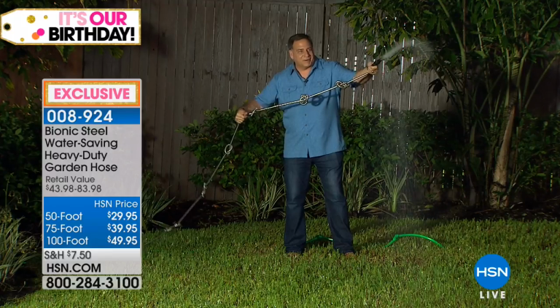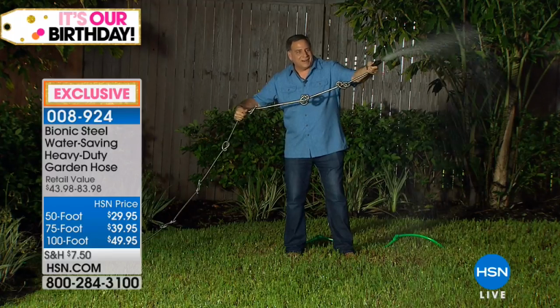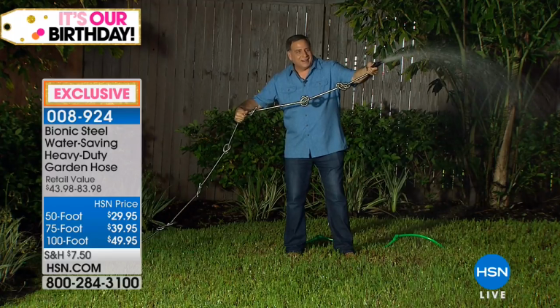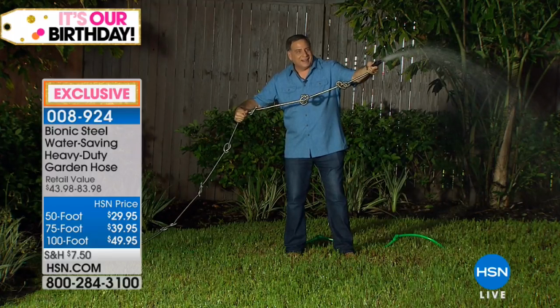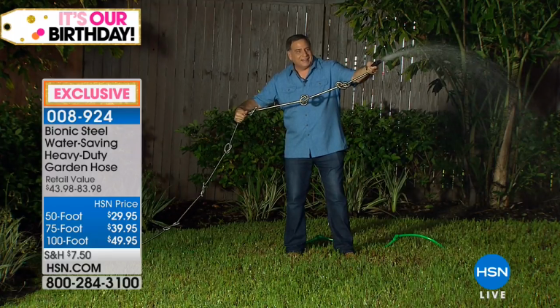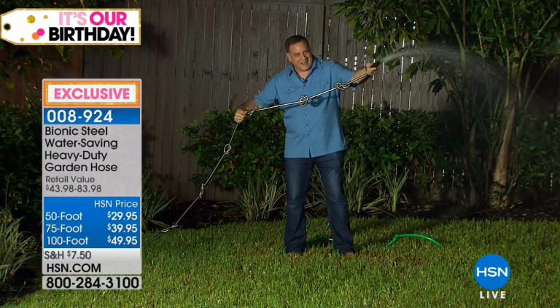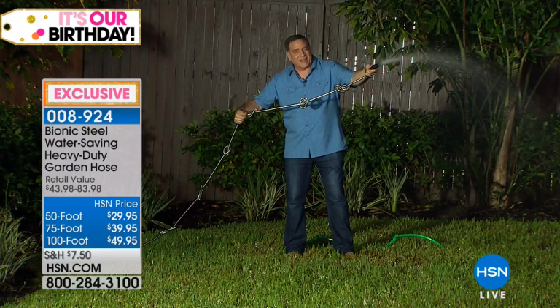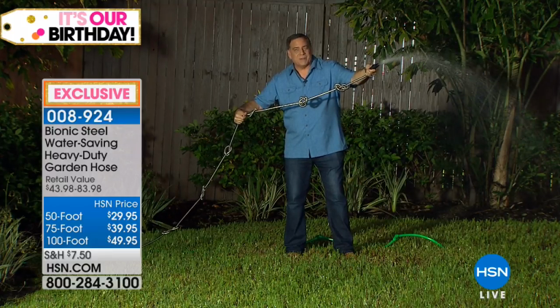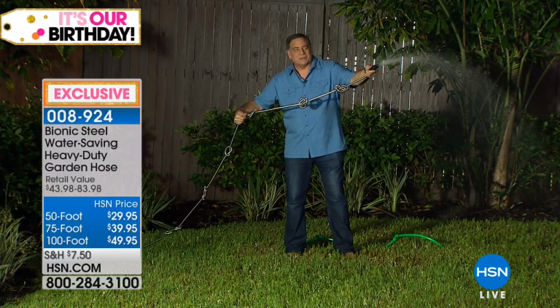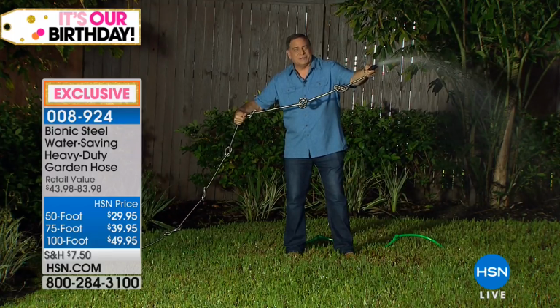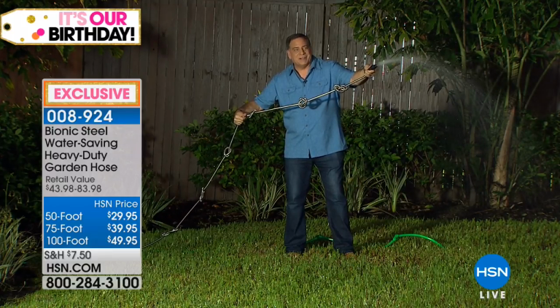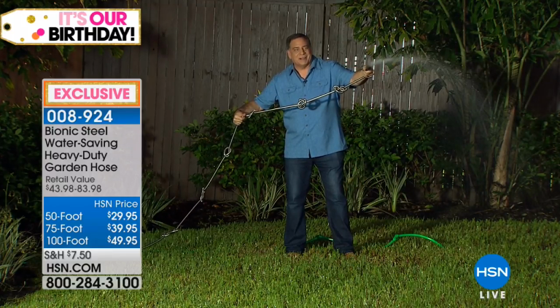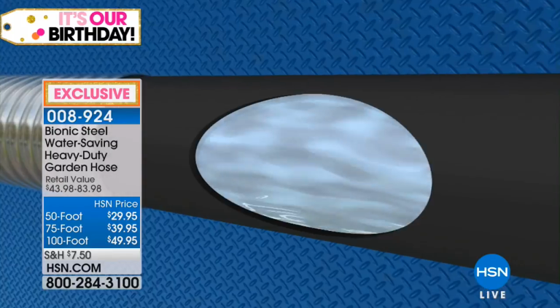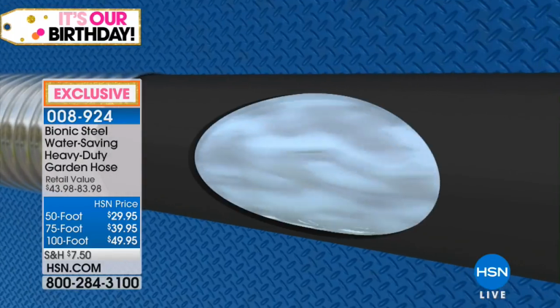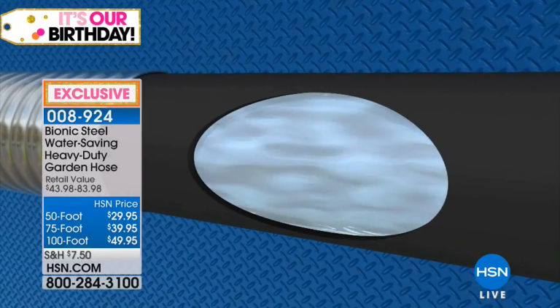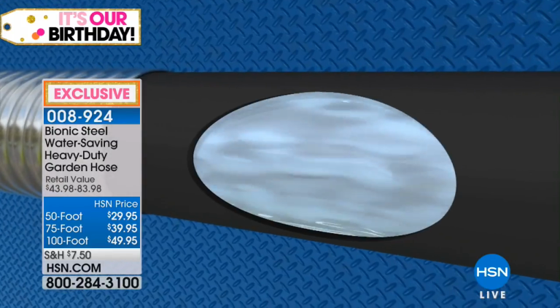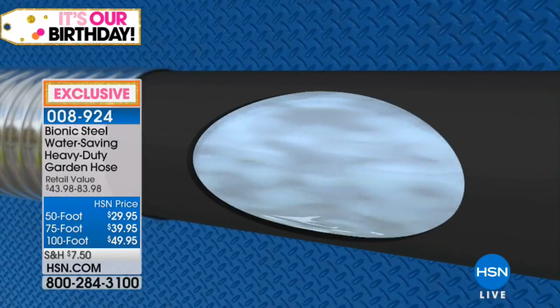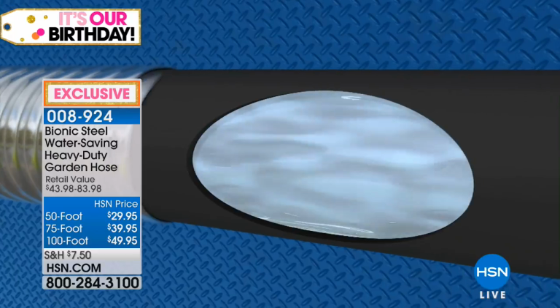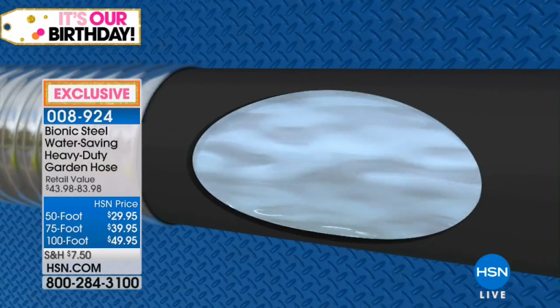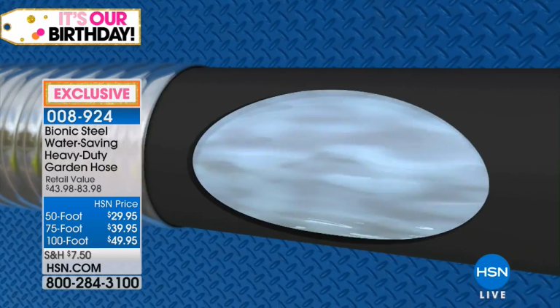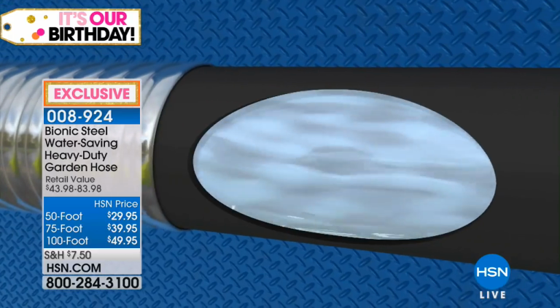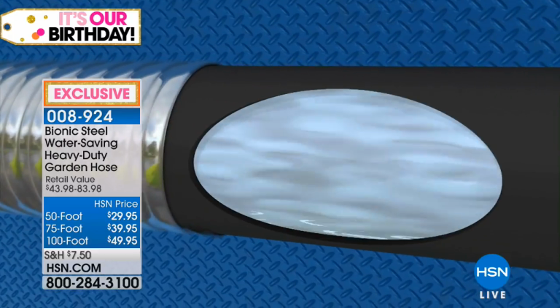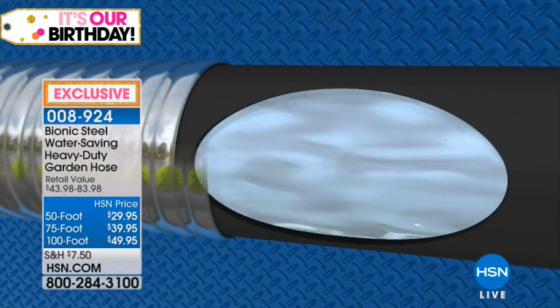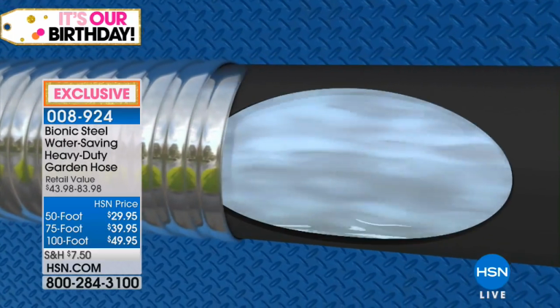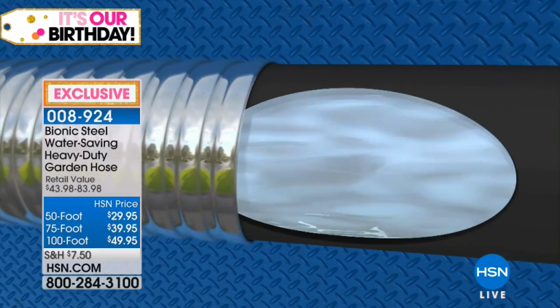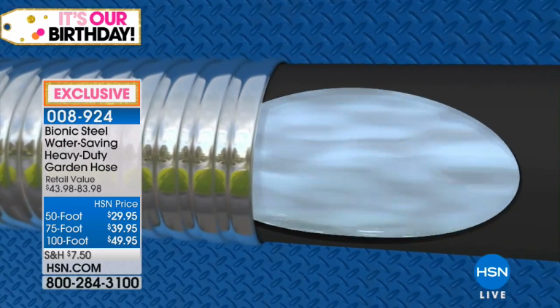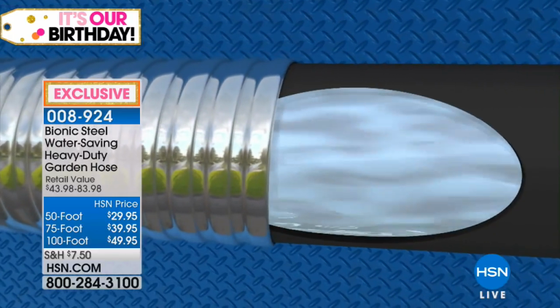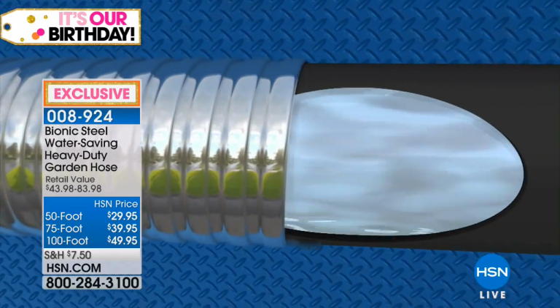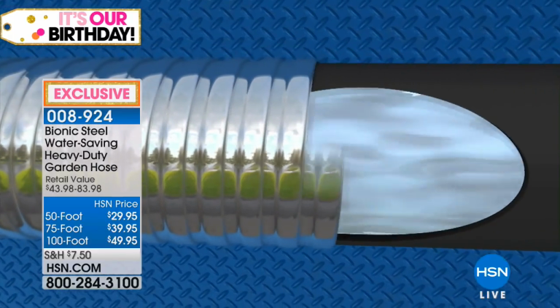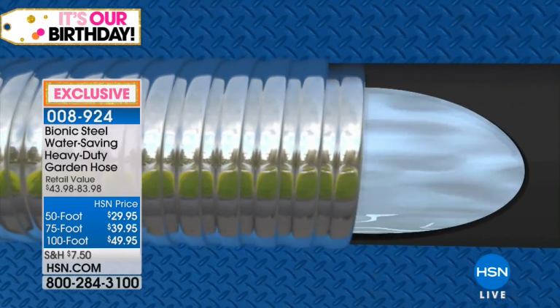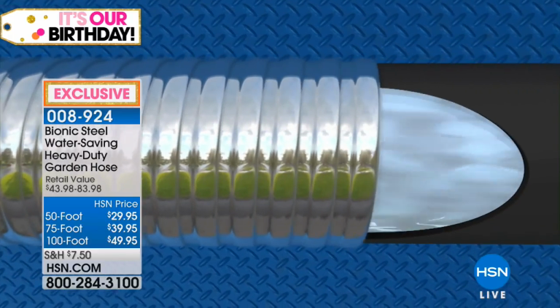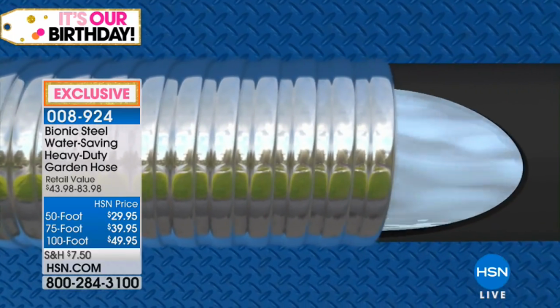Isn't that great? That's nice. That's the power of stainless steel right there. Now, I bought — this is a true story — I saw you on the air with this.